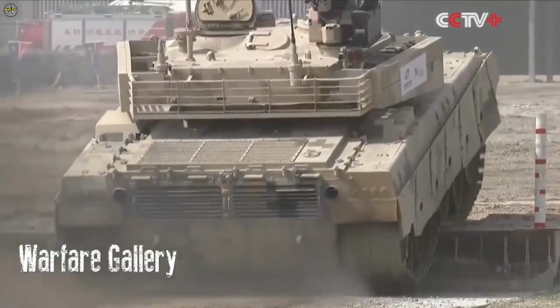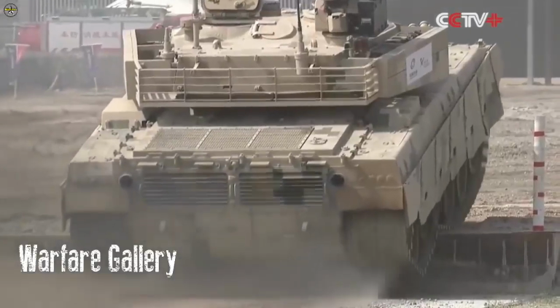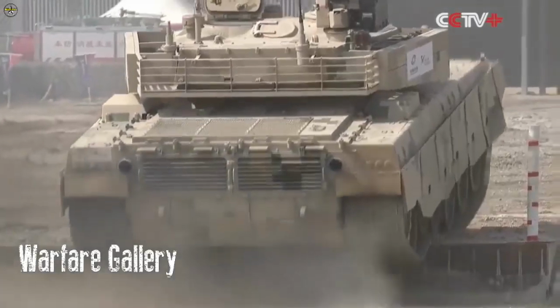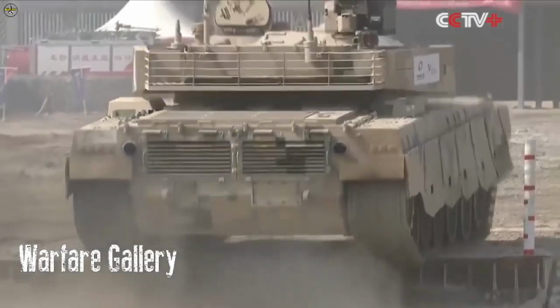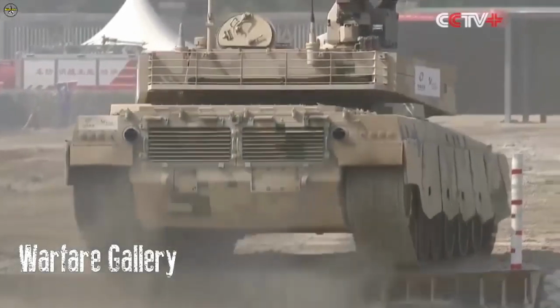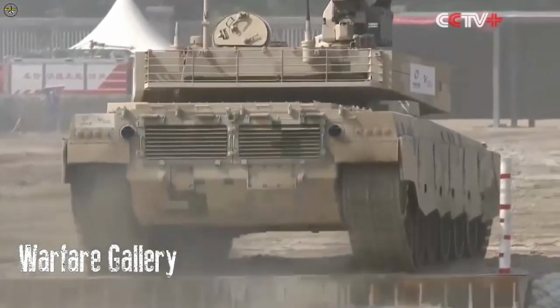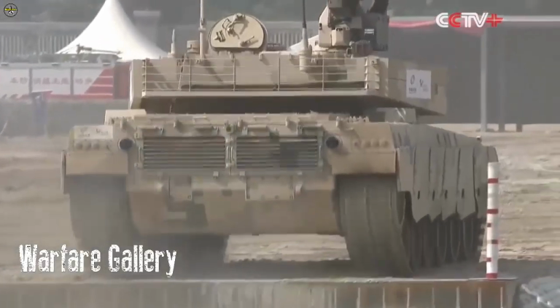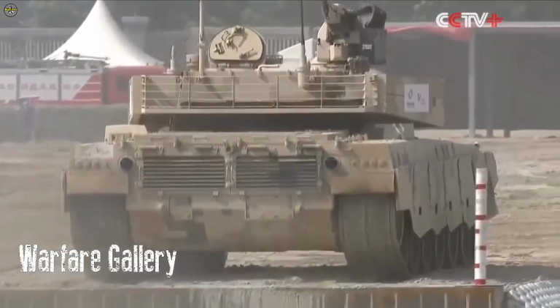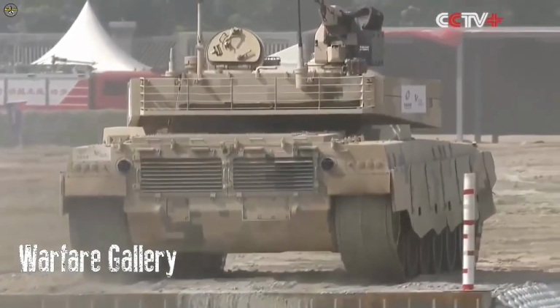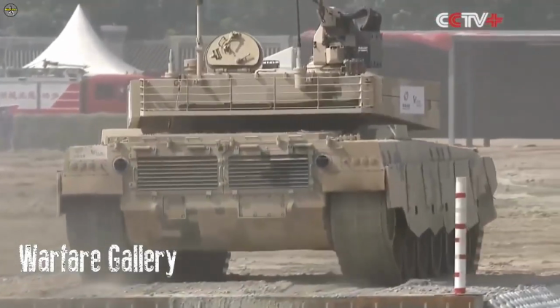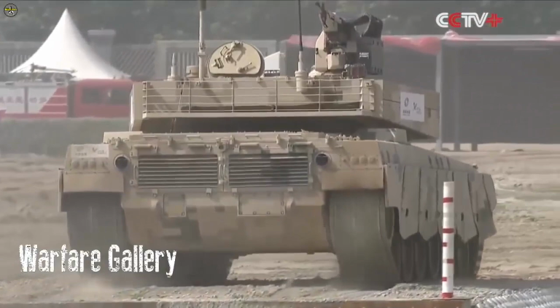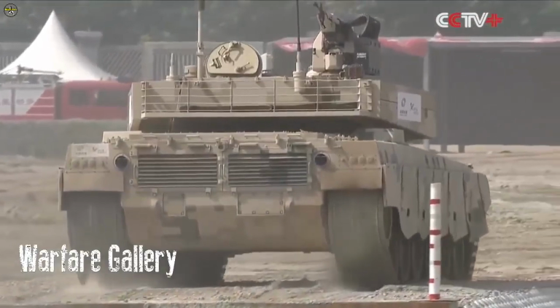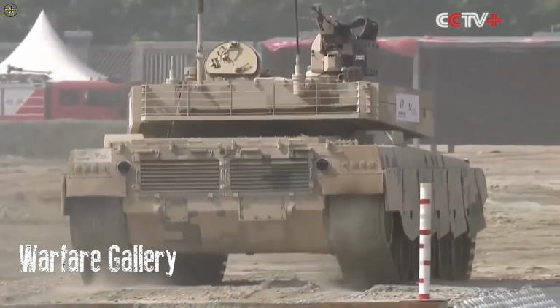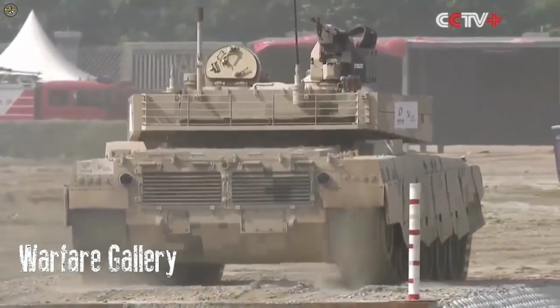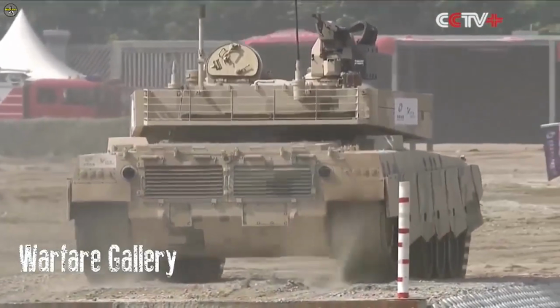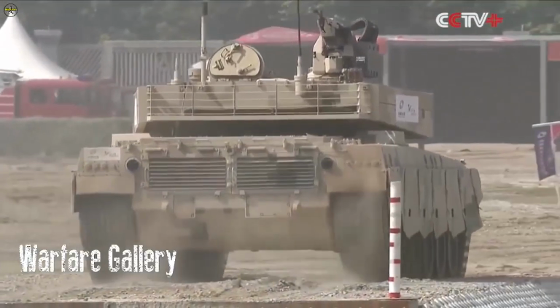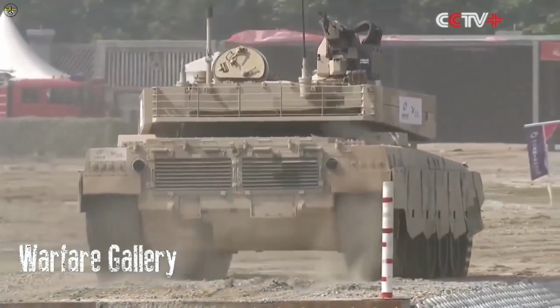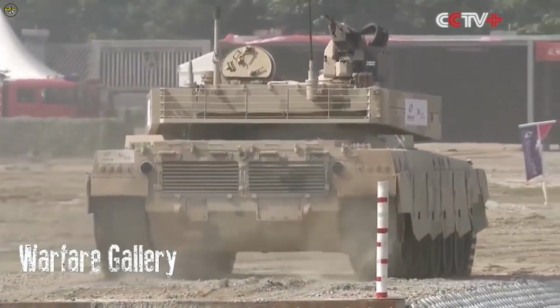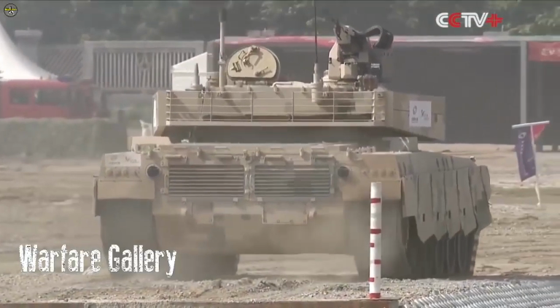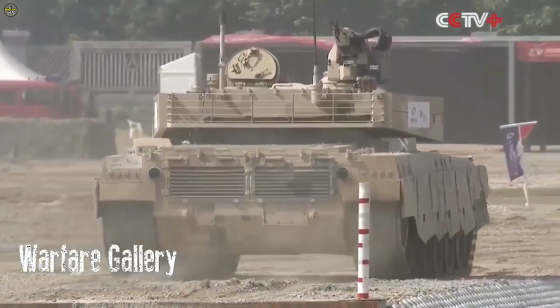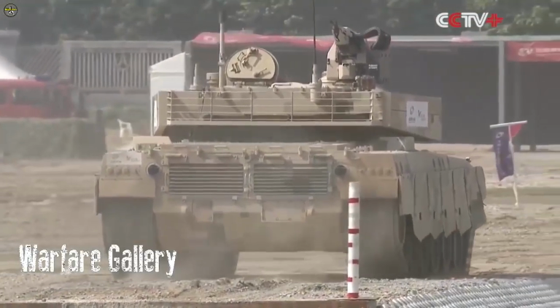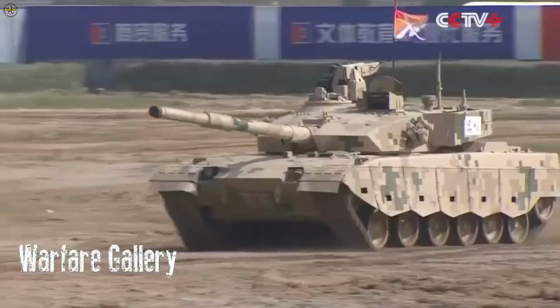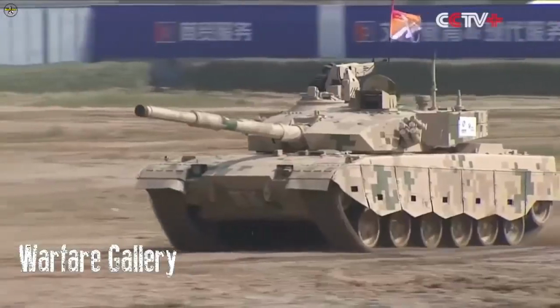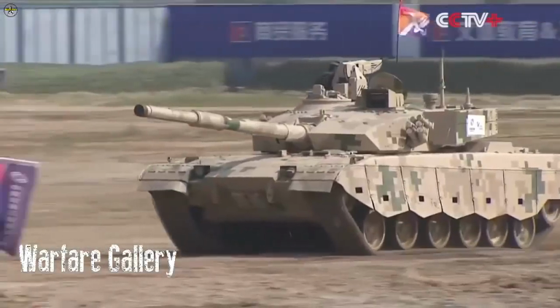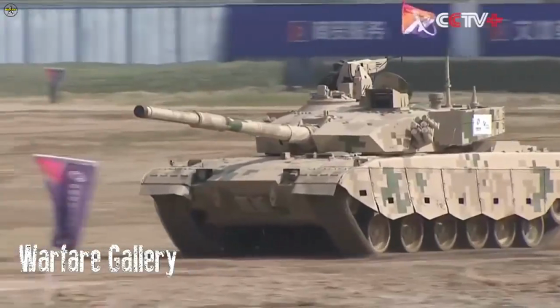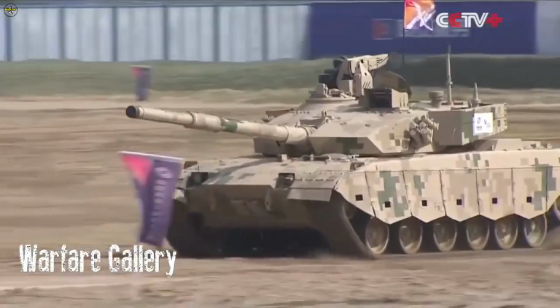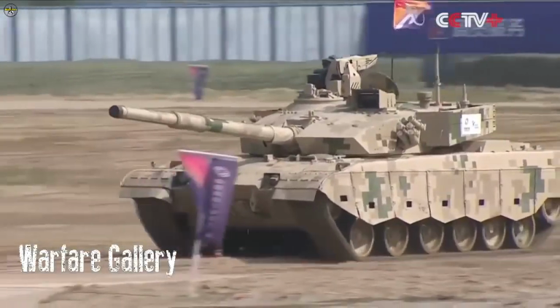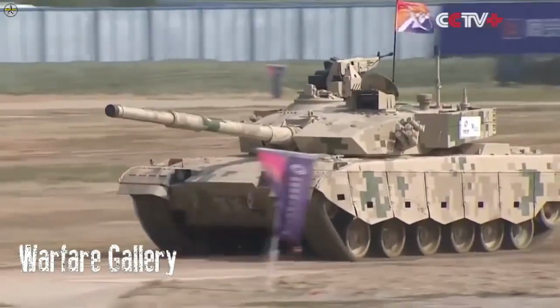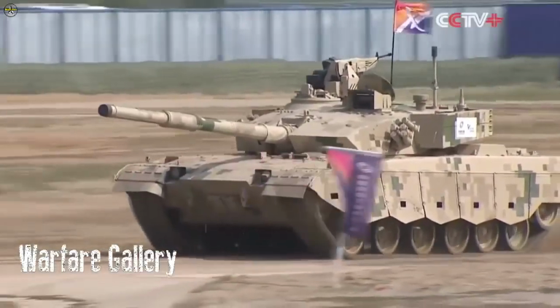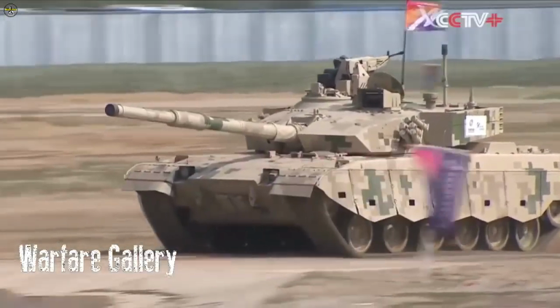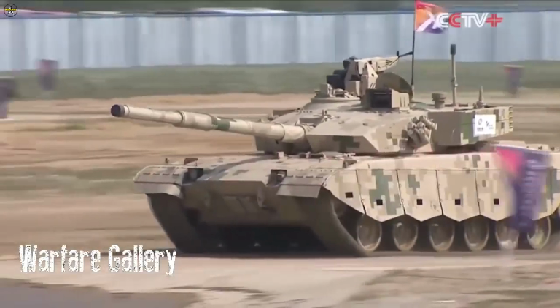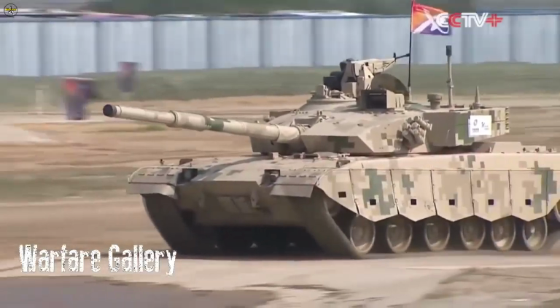For increased protection, the VT-5 can be equipped with advanced composite armor or explosive reactive armor.